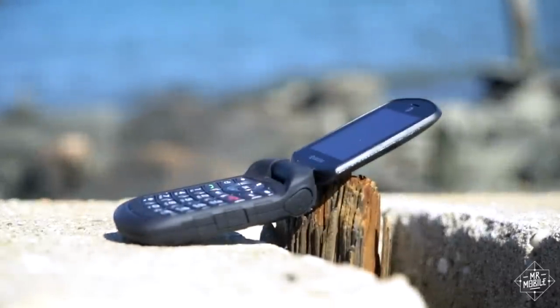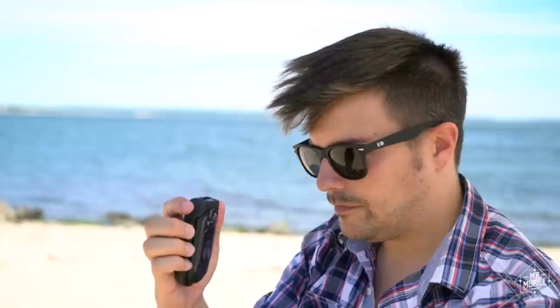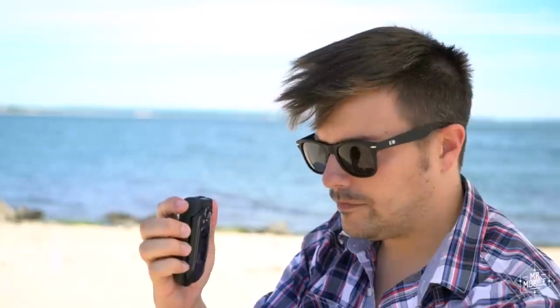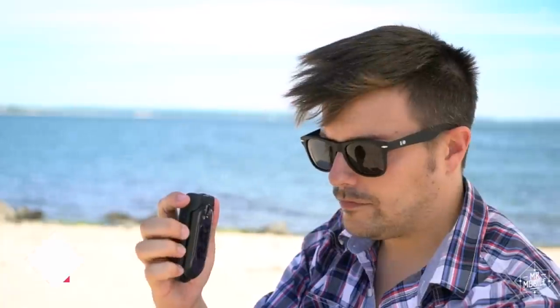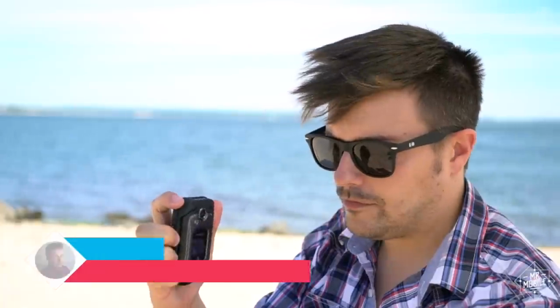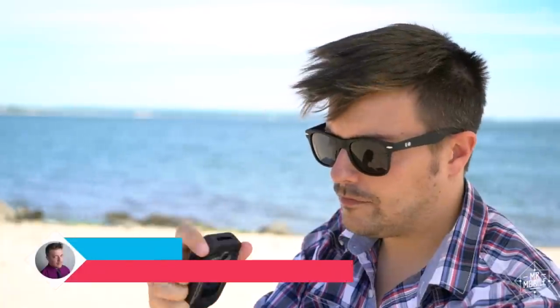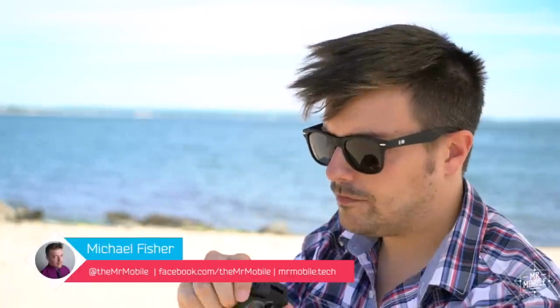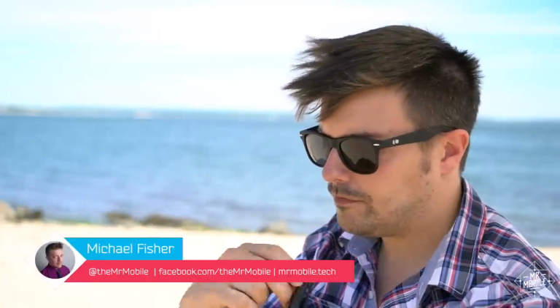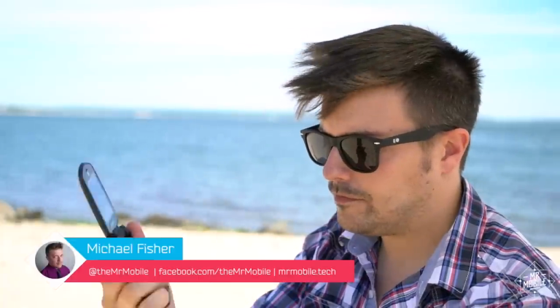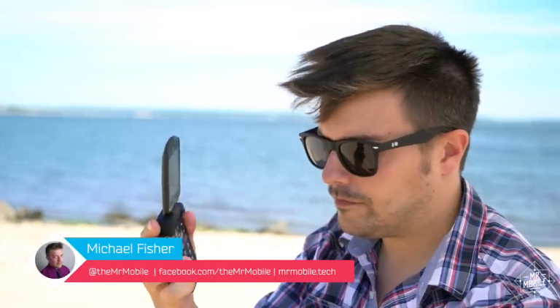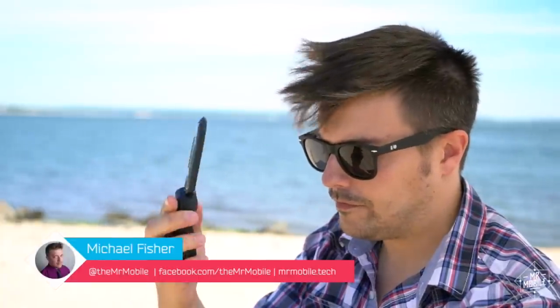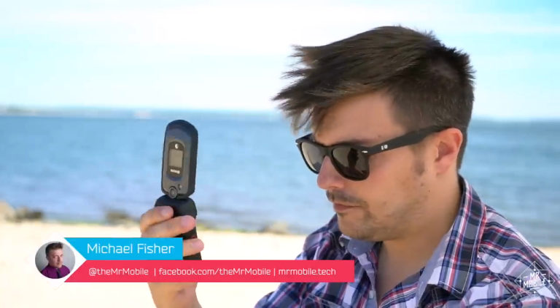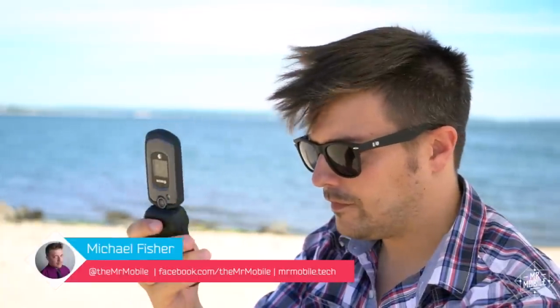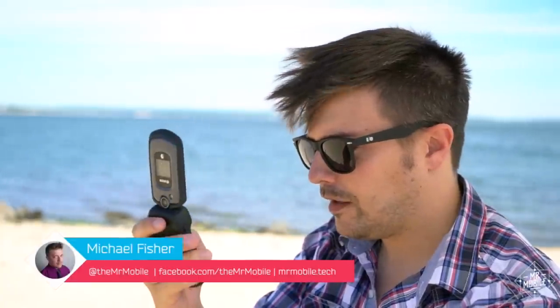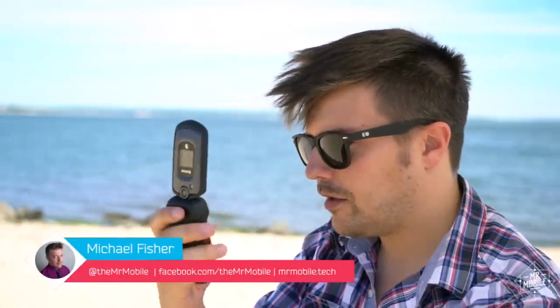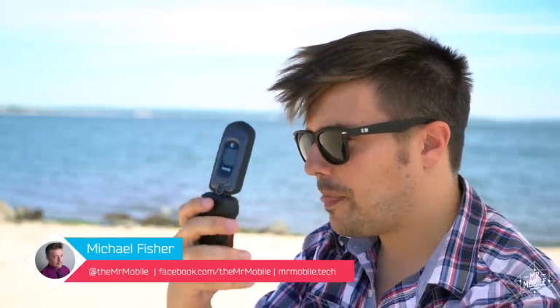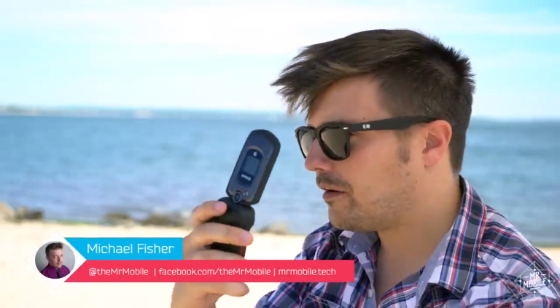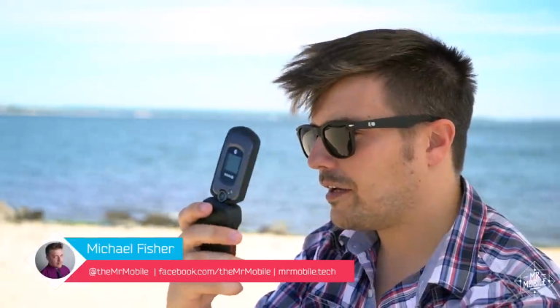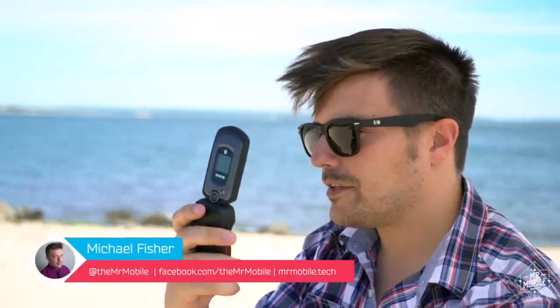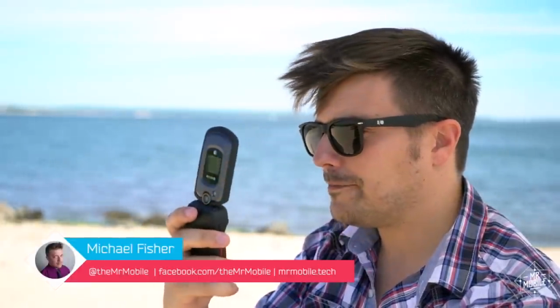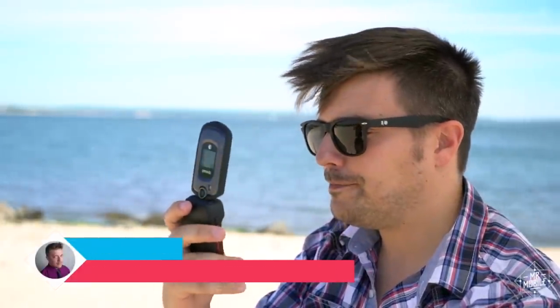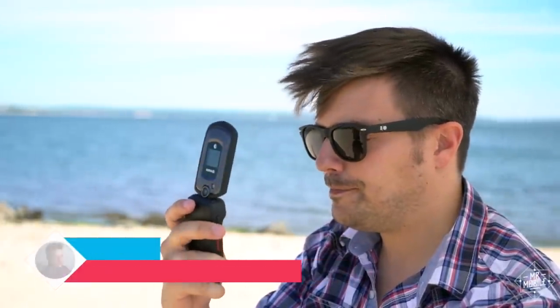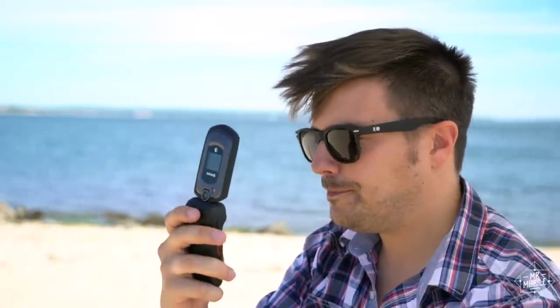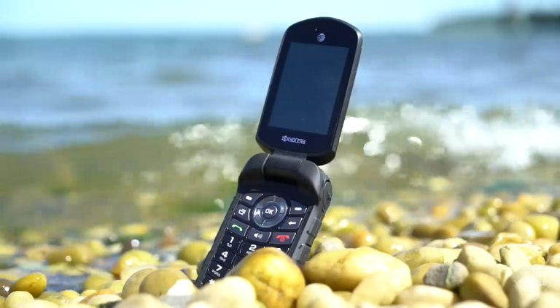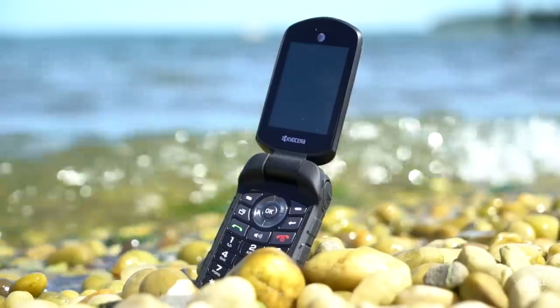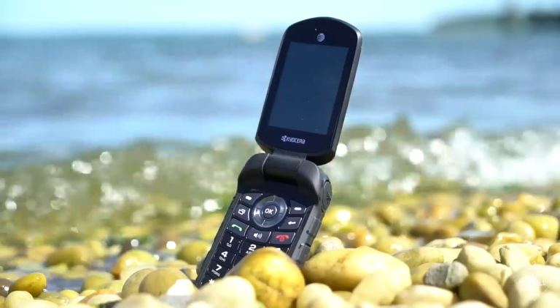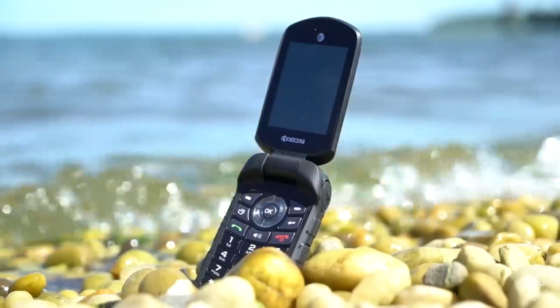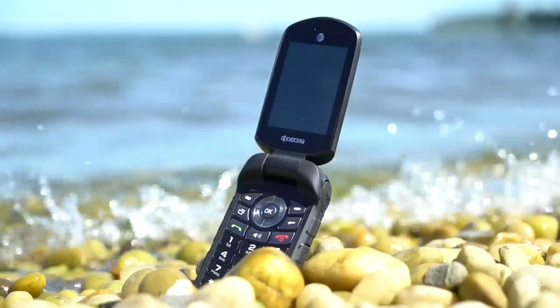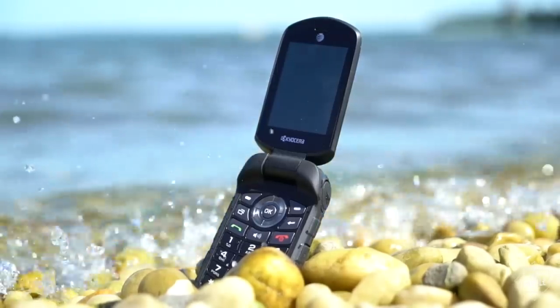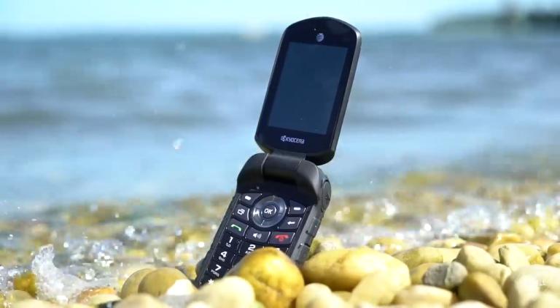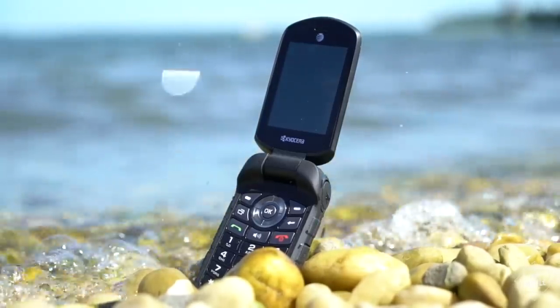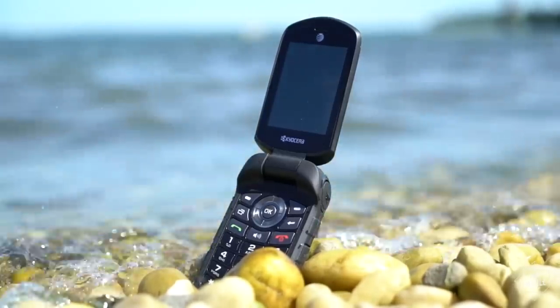I'm Michael Fisher, and it's the 4th of July weekend, so Mr. Mobile is off to the seashore with the Kyocera Dura XE.